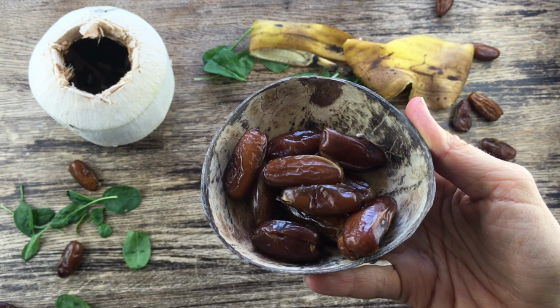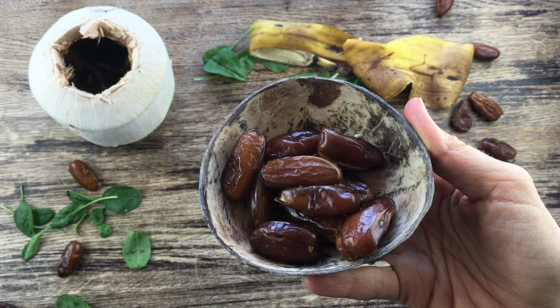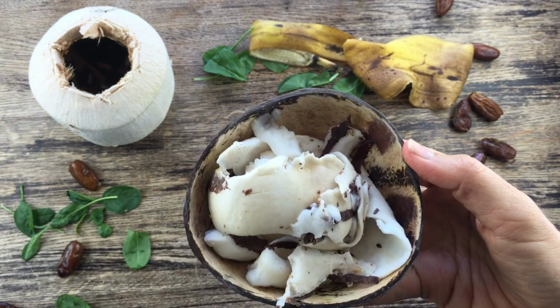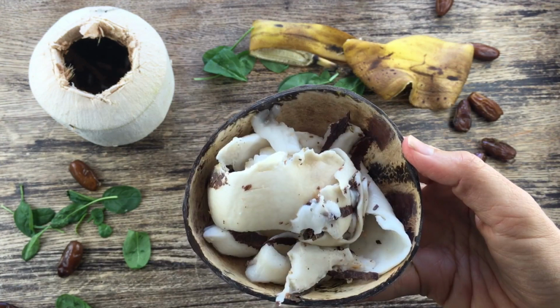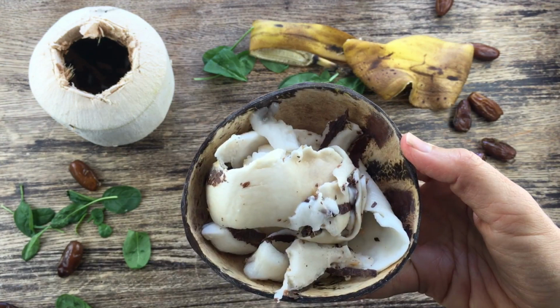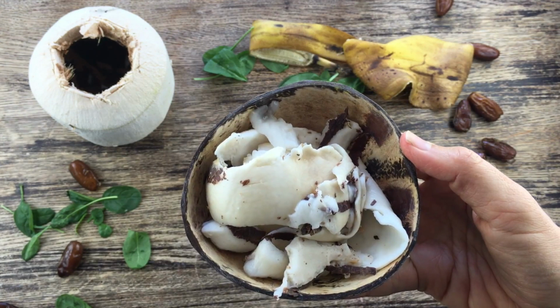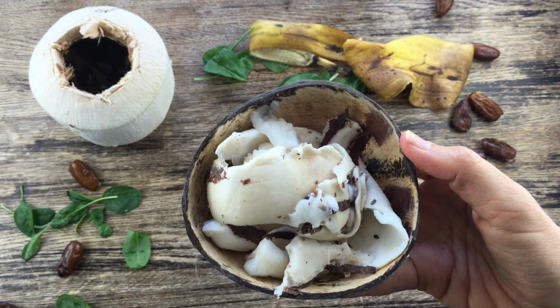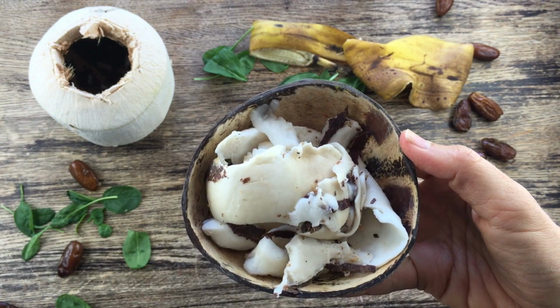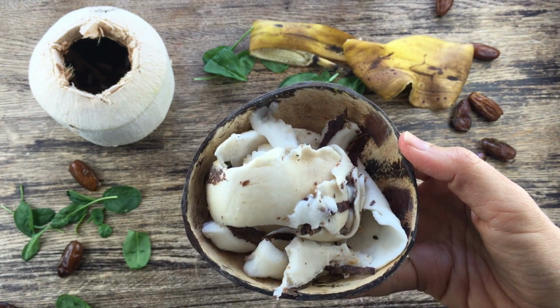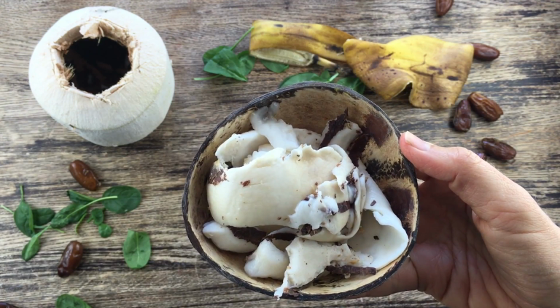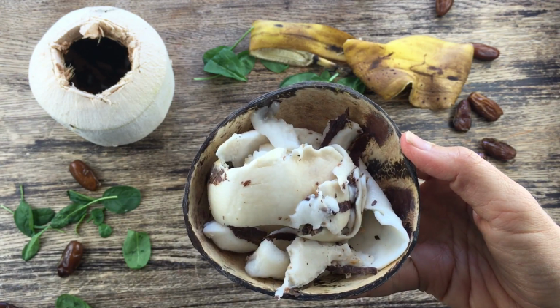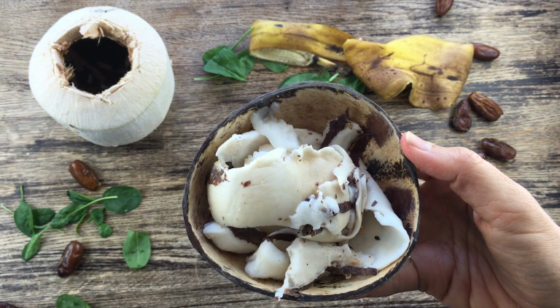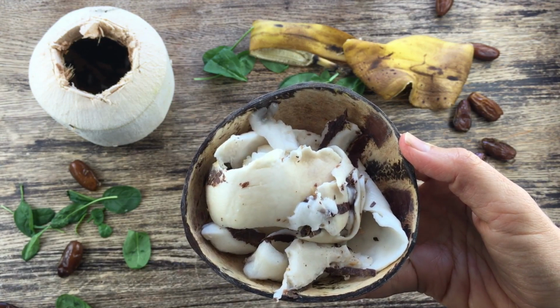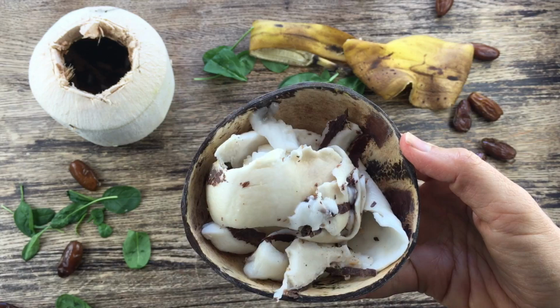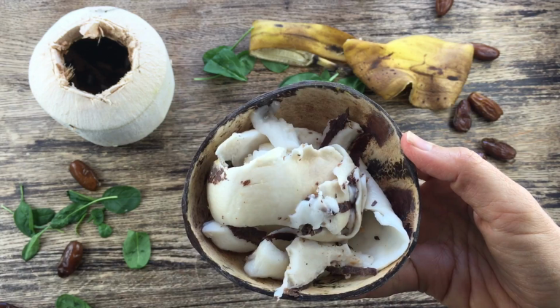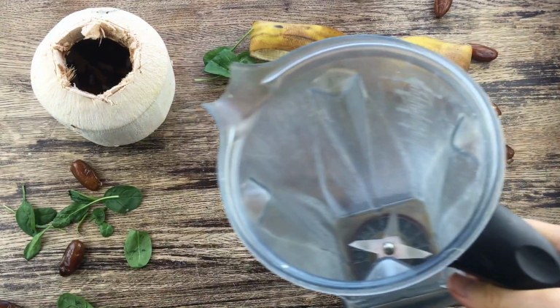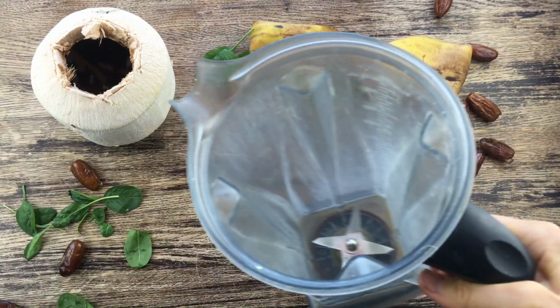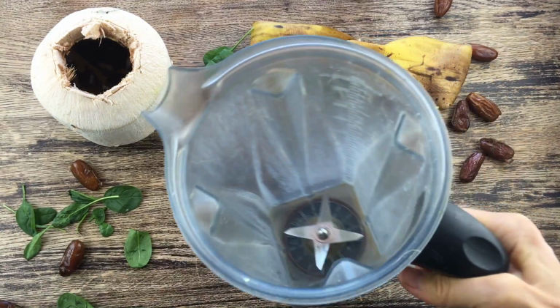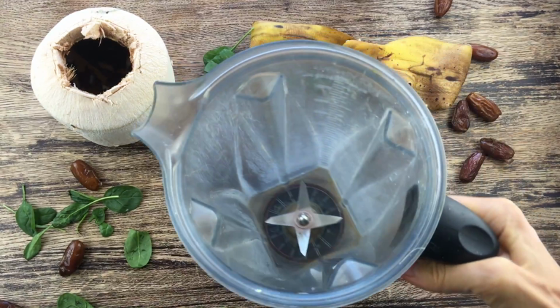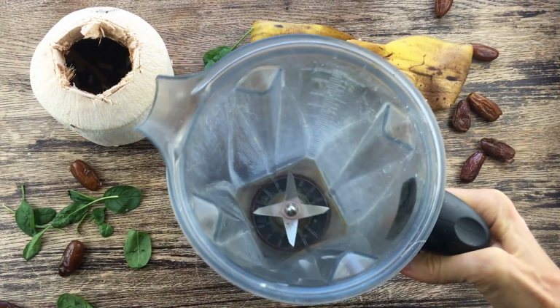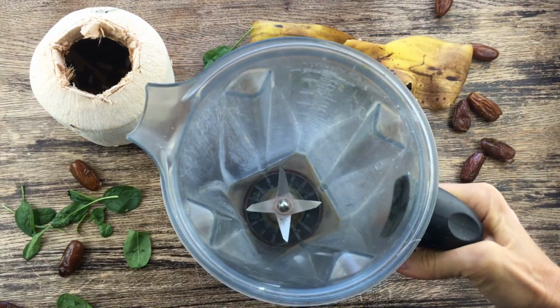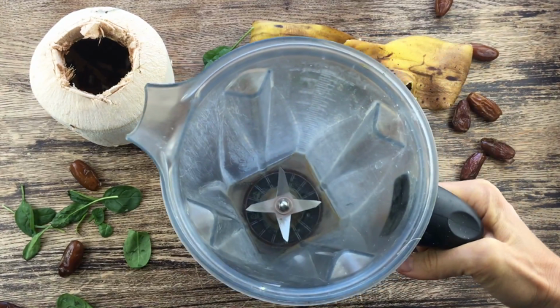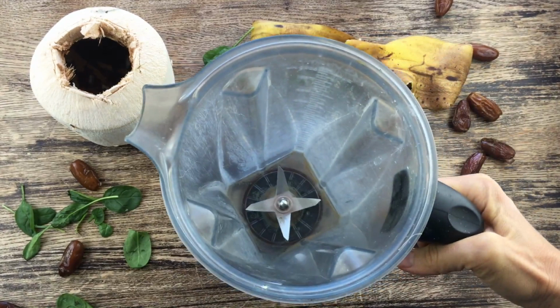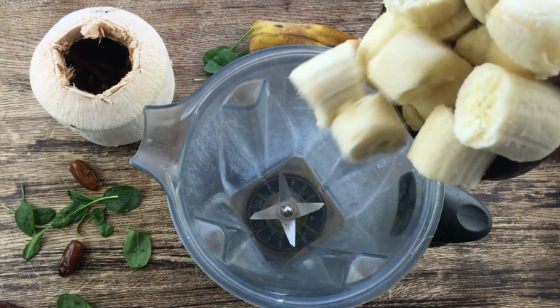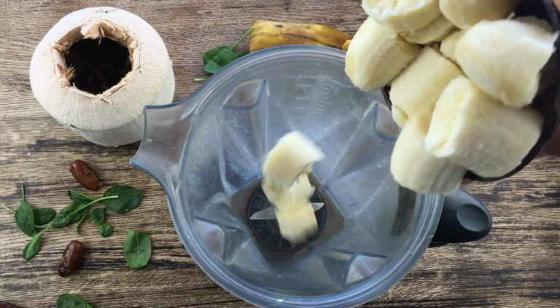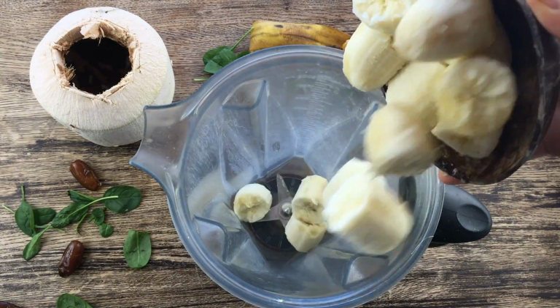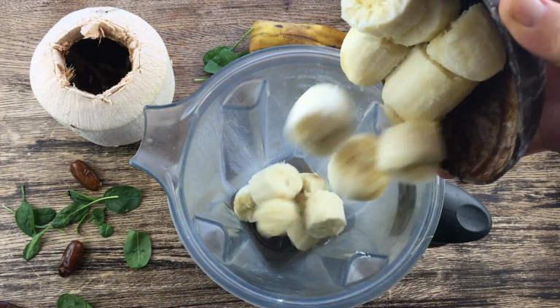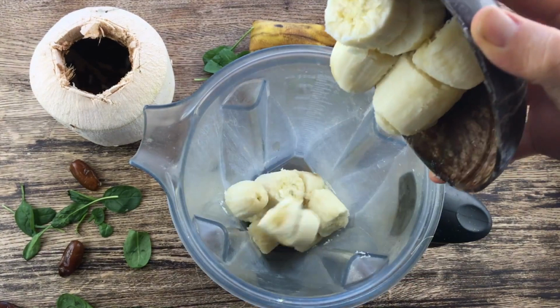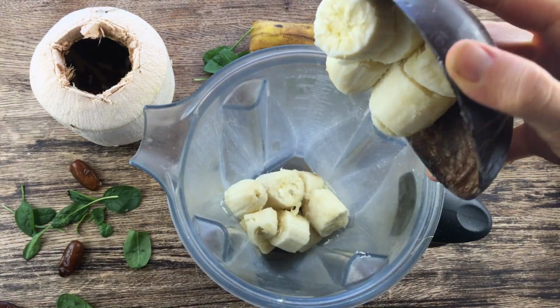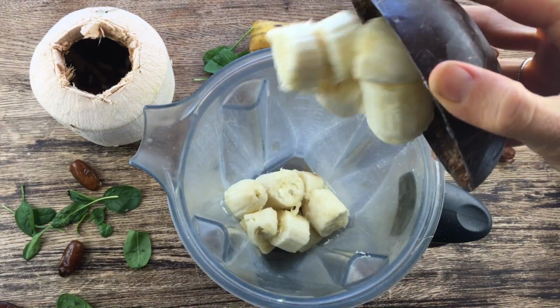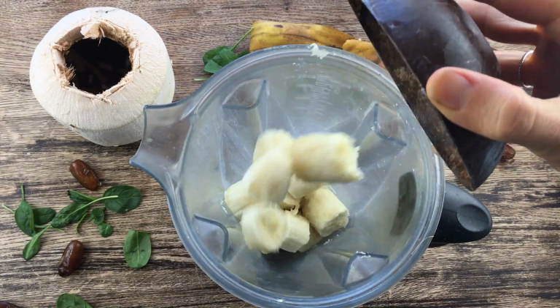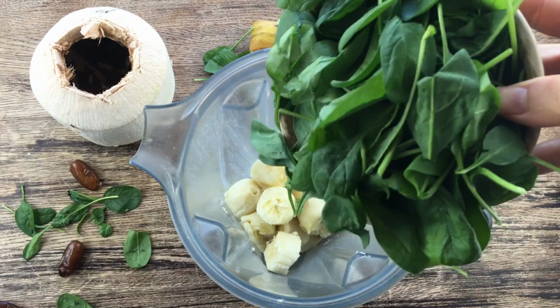And coconut meat. We just put all the ingredients into our blender.